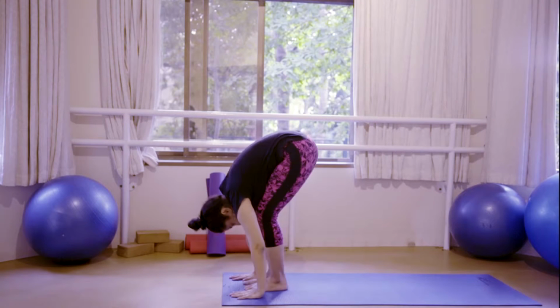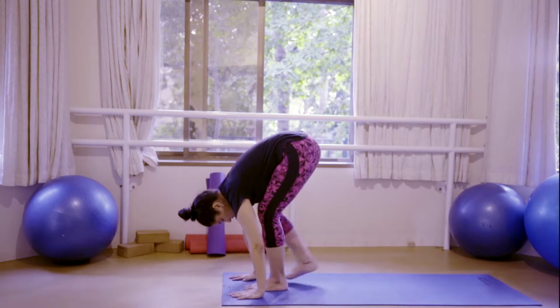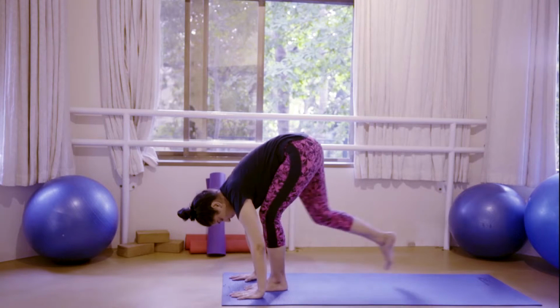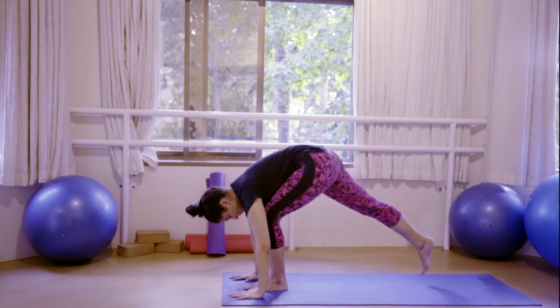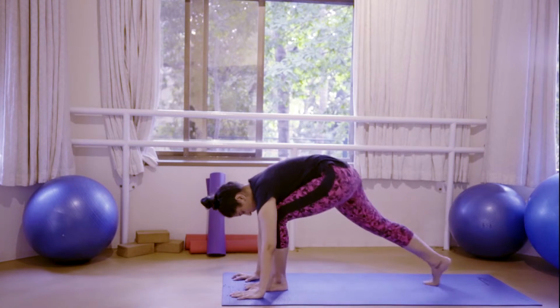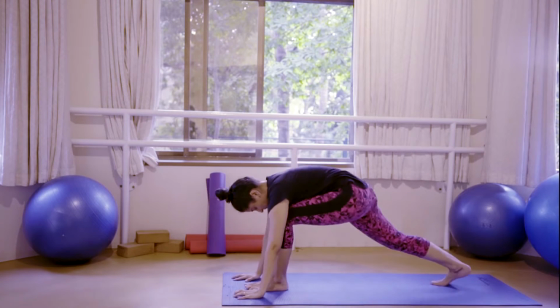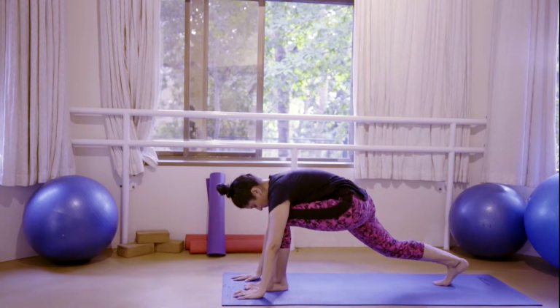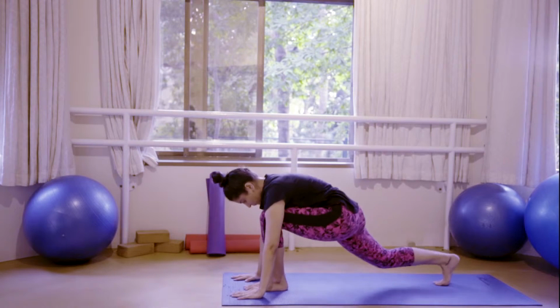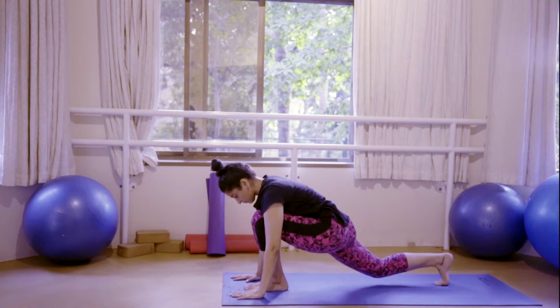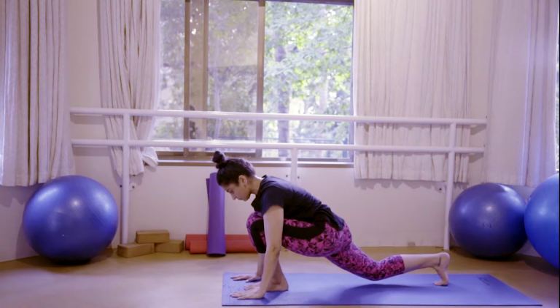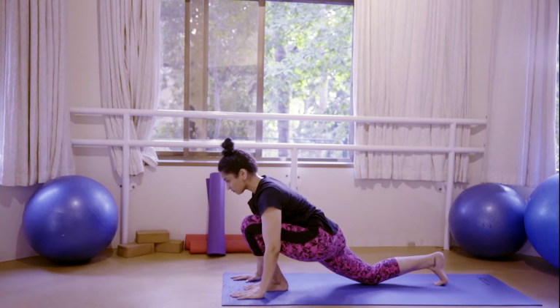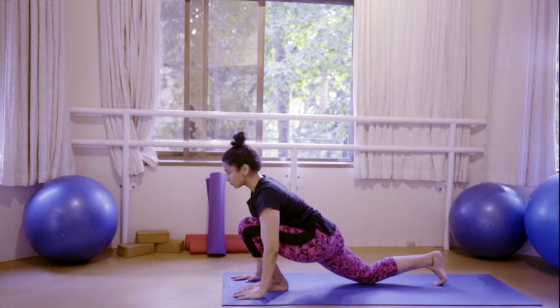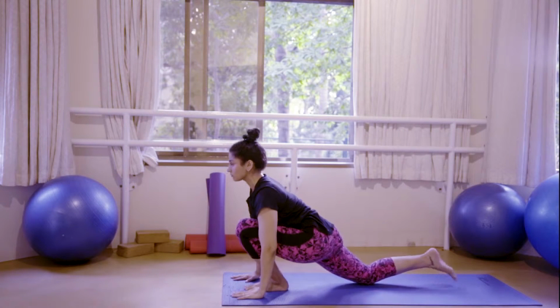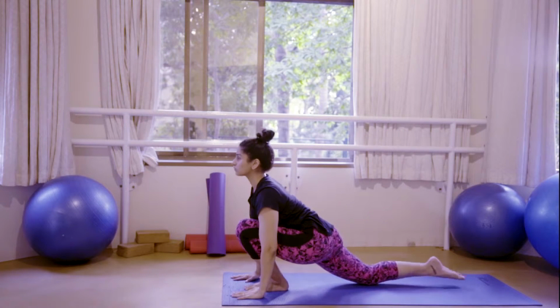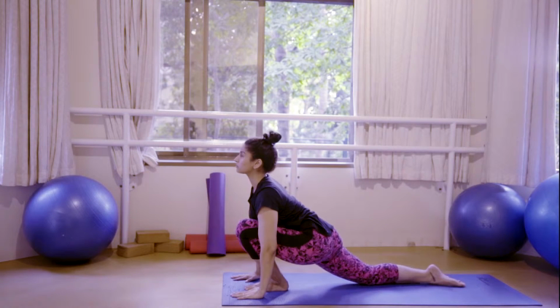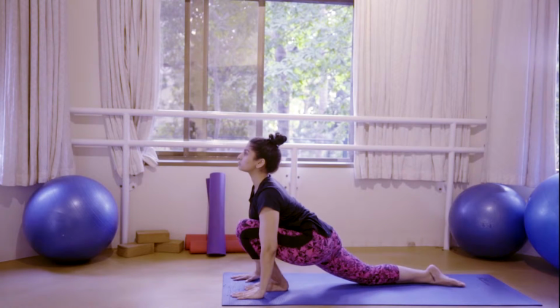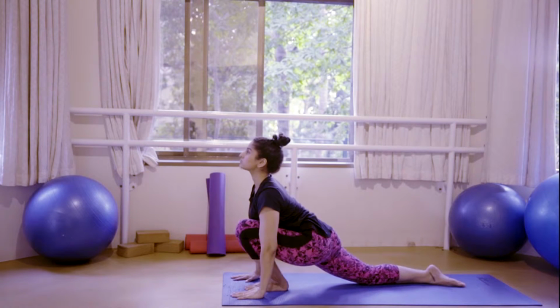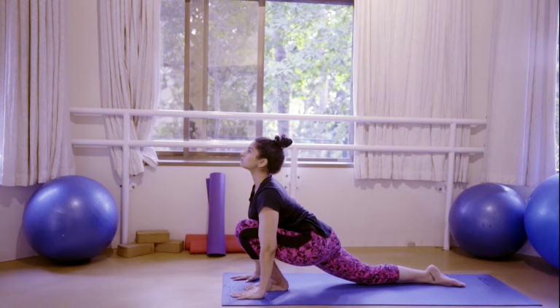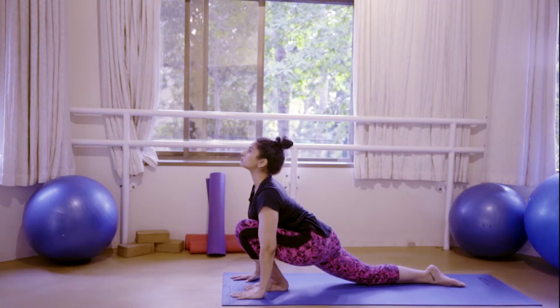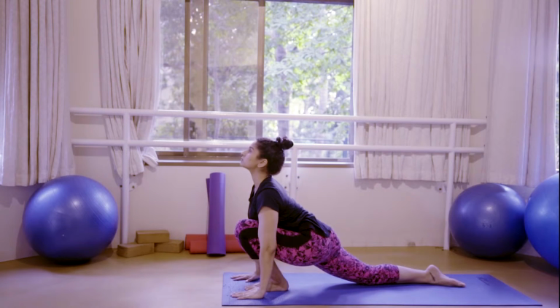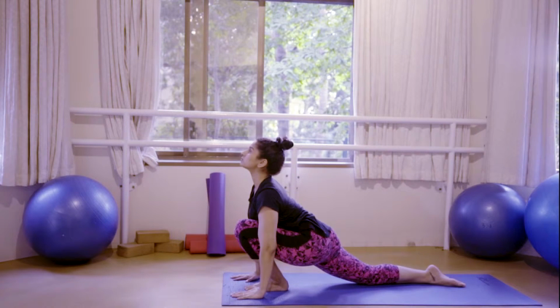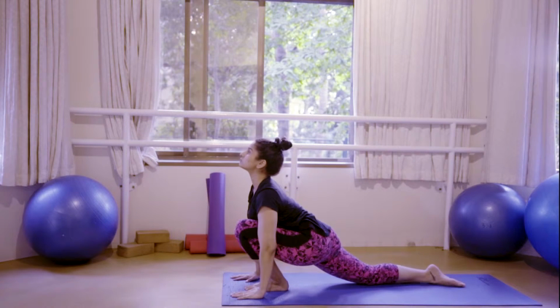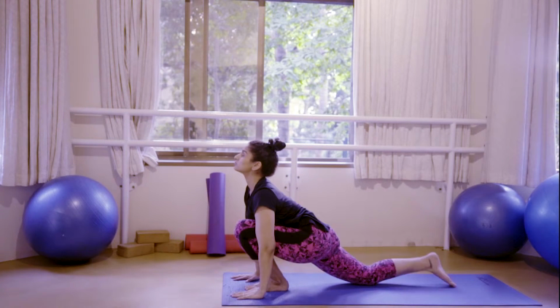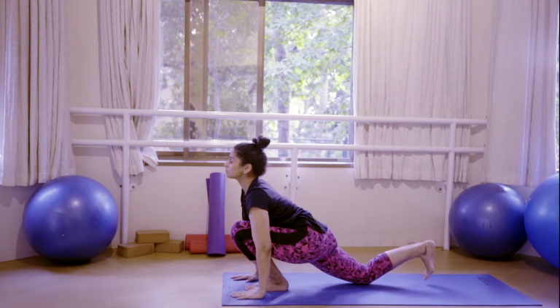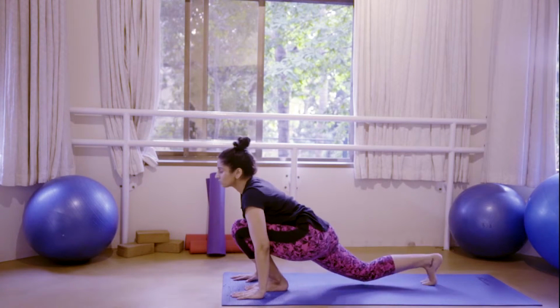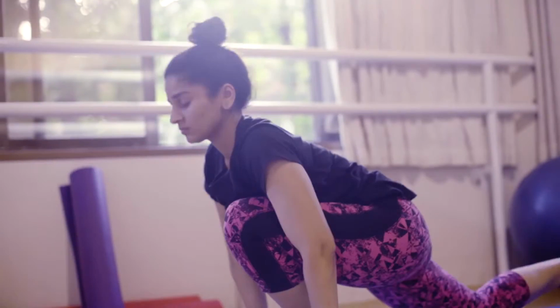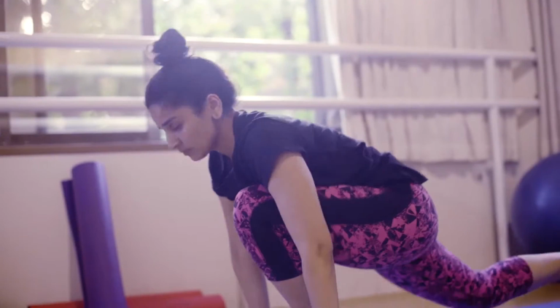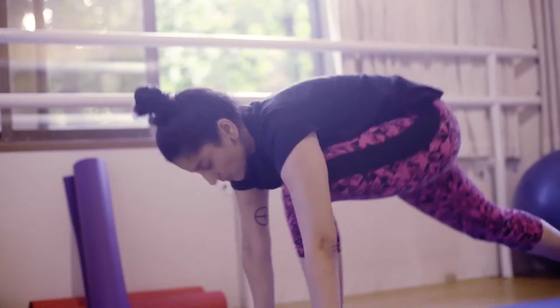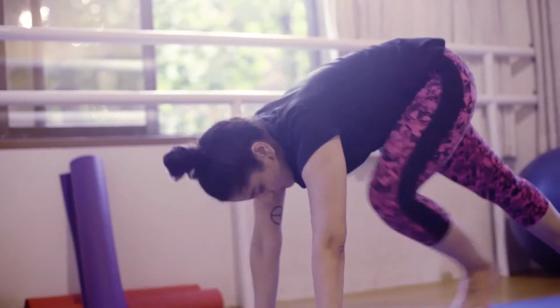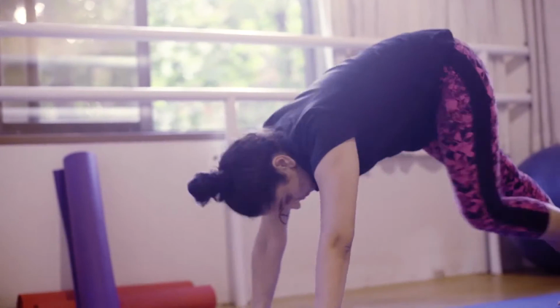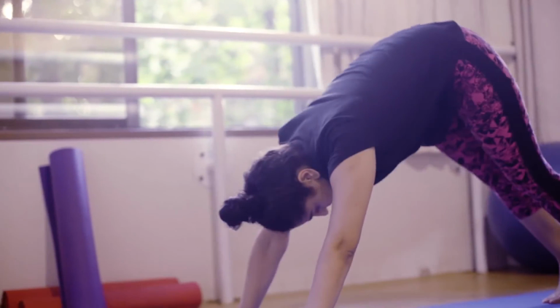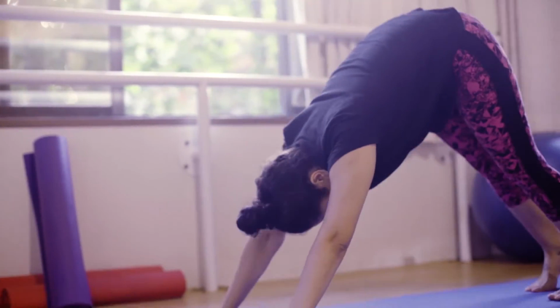Inhaling, step the right foot back. As you exhale, step the left foot back and move into a downward facing dog.